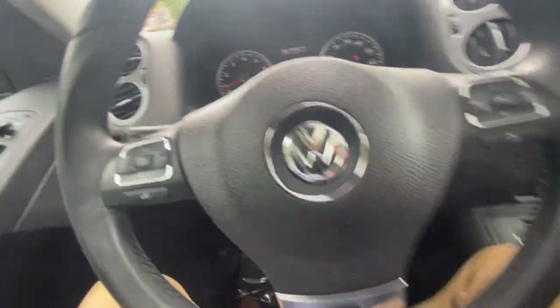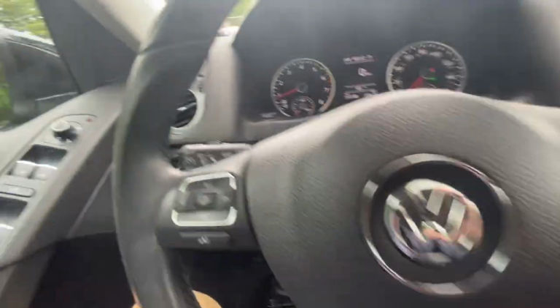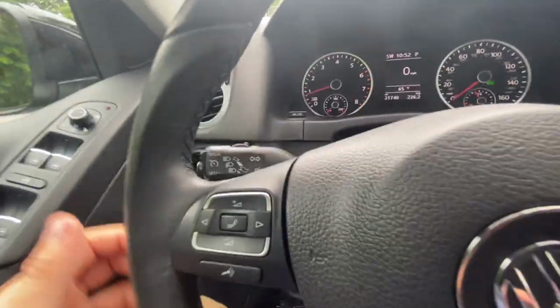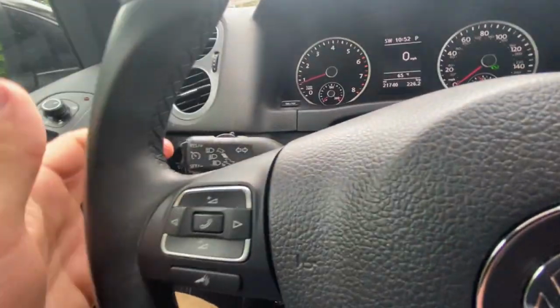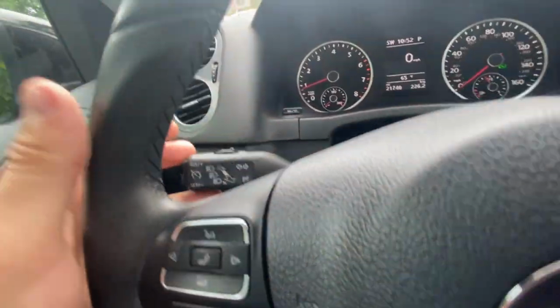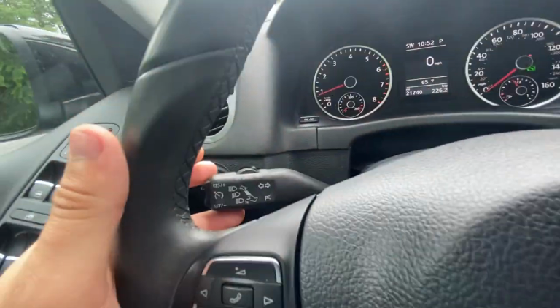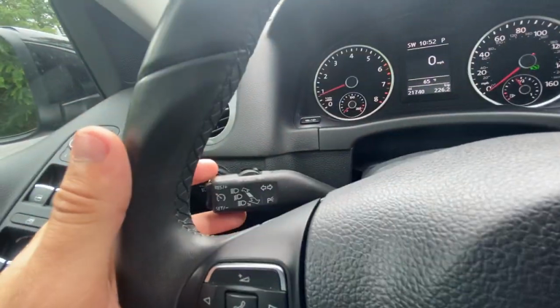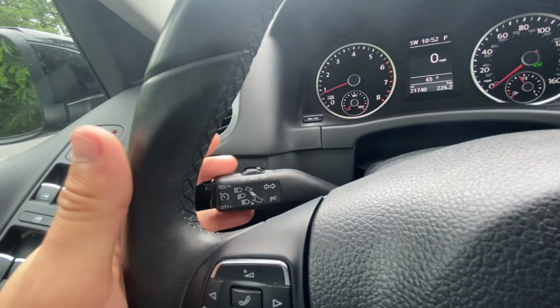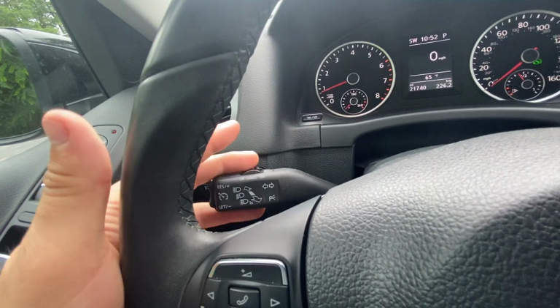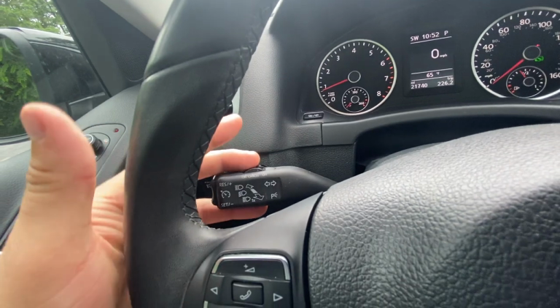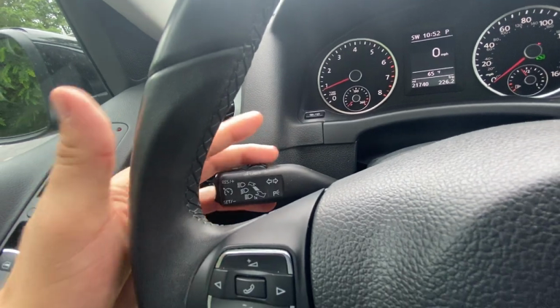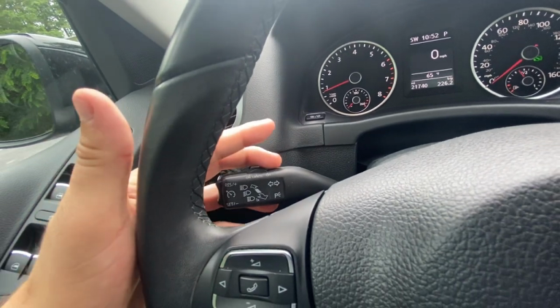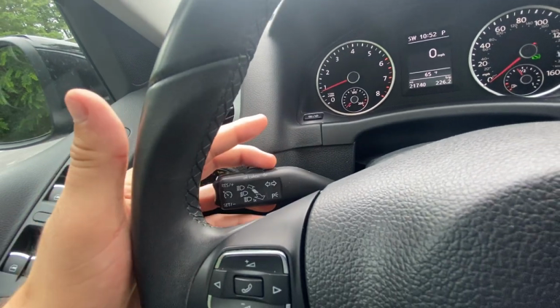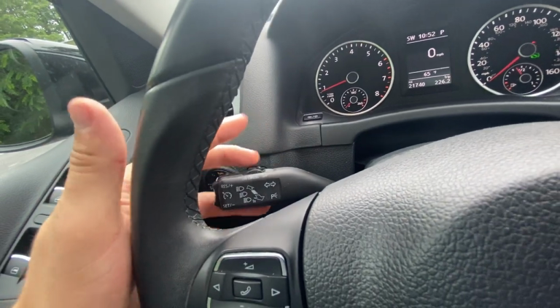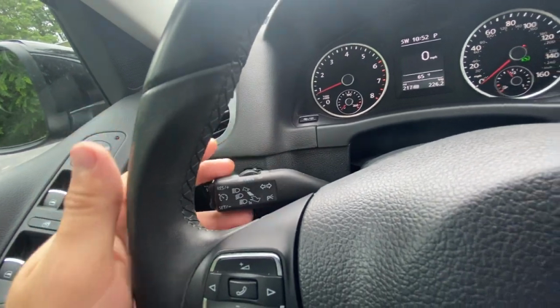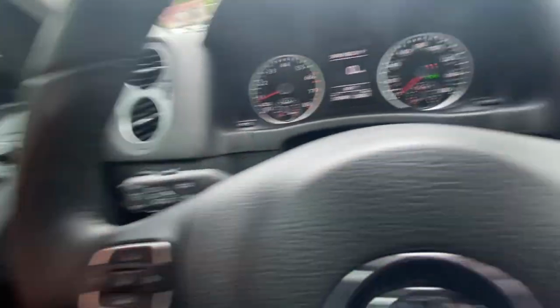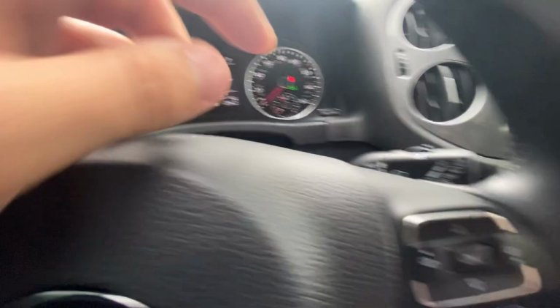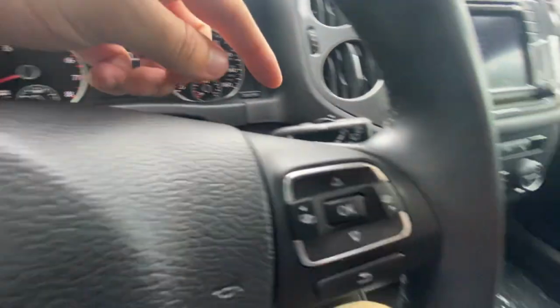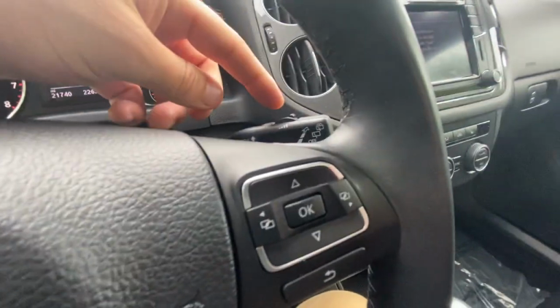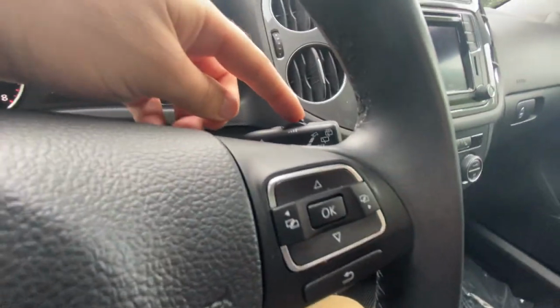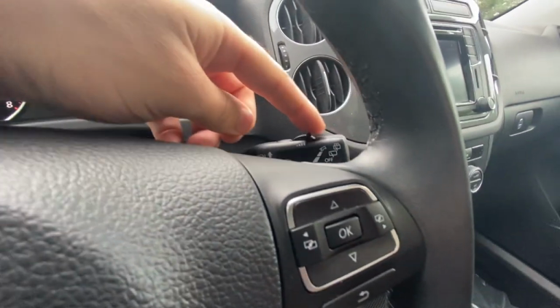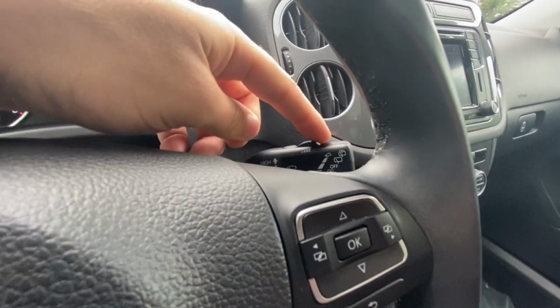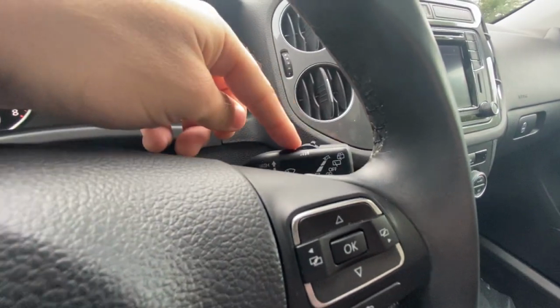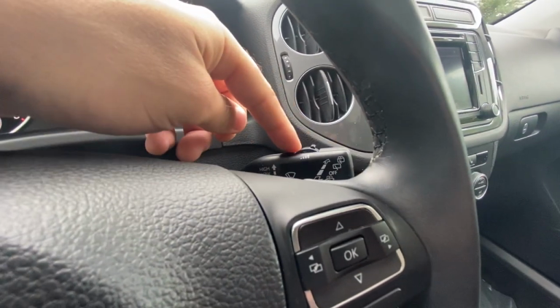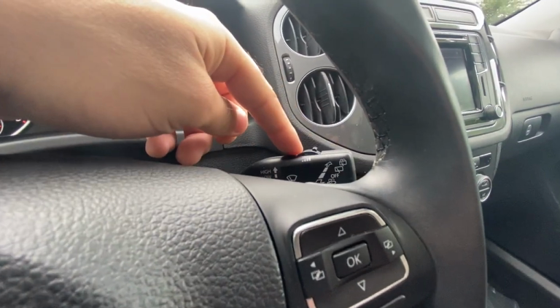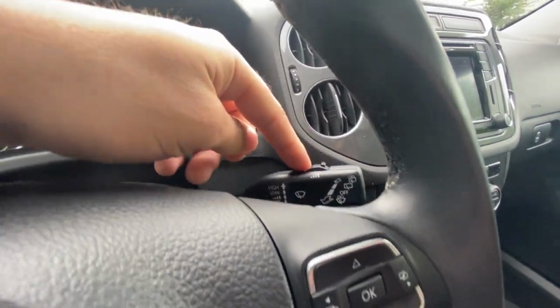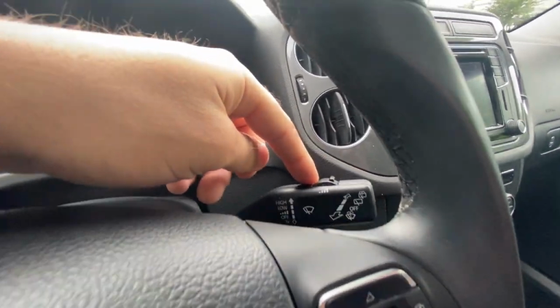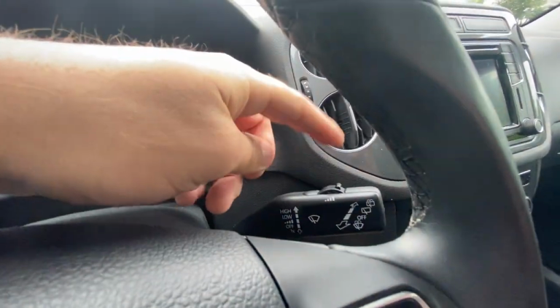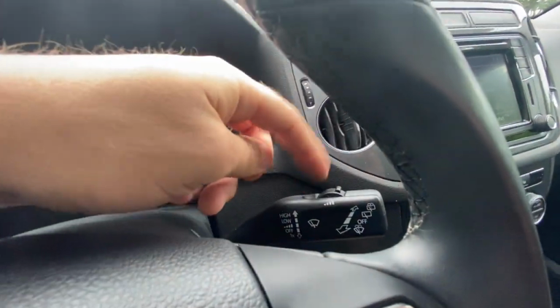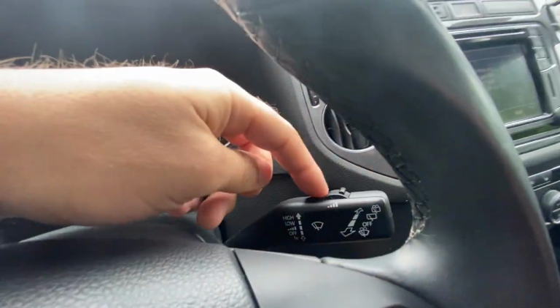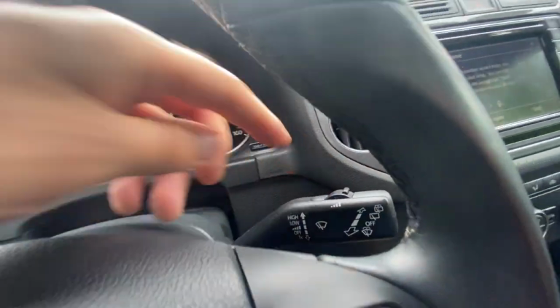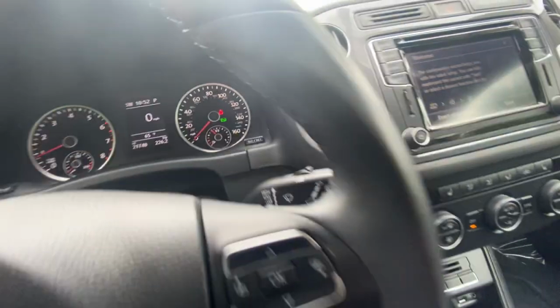You have your high beam control right here, as well as your cruise control settings, and then your wiper control right there. Nice and easy.